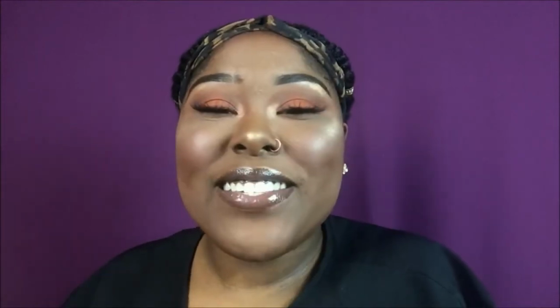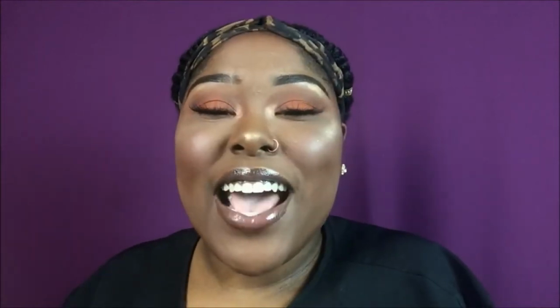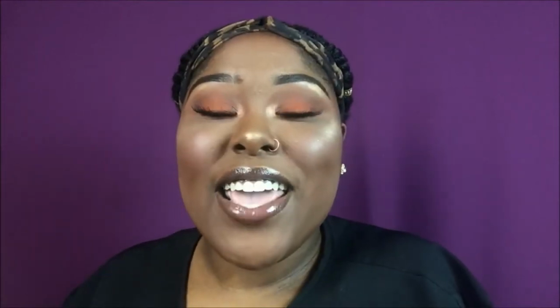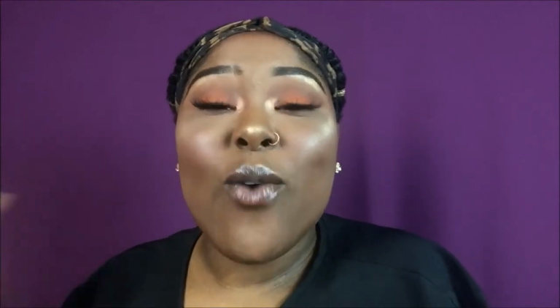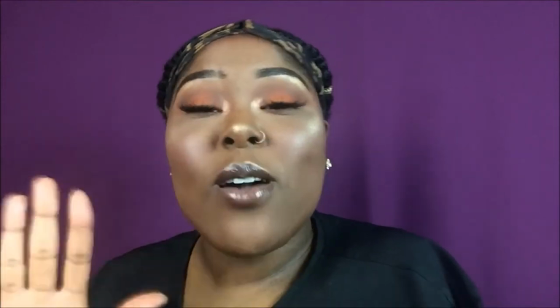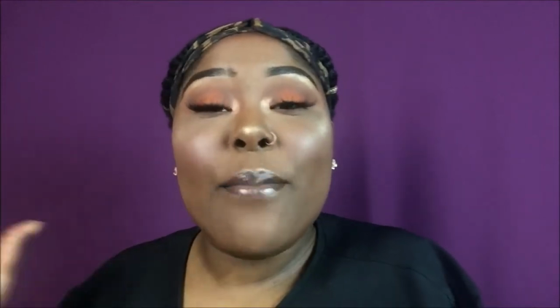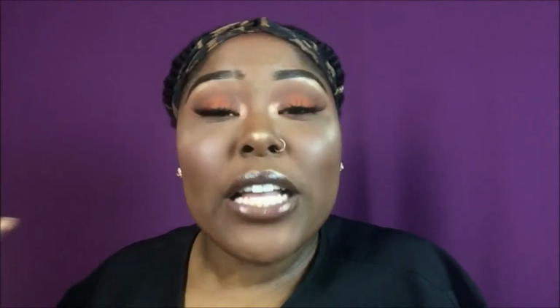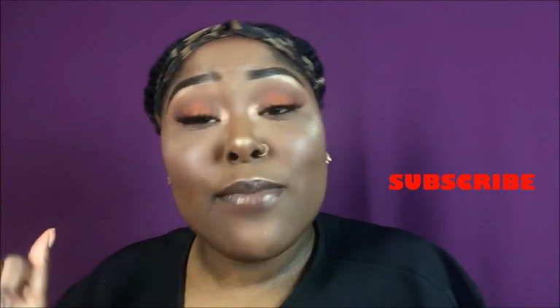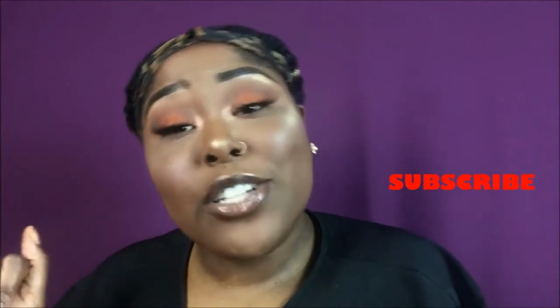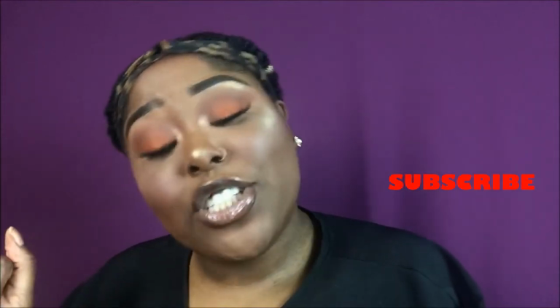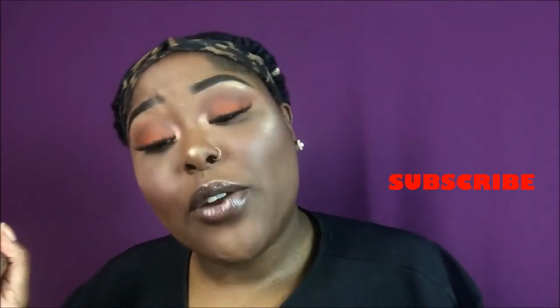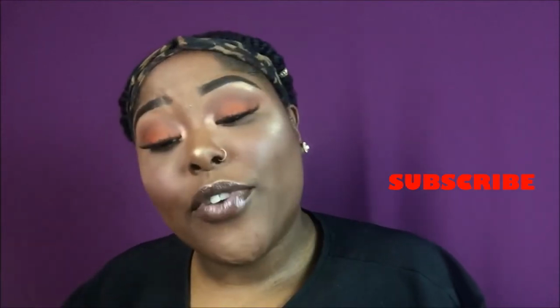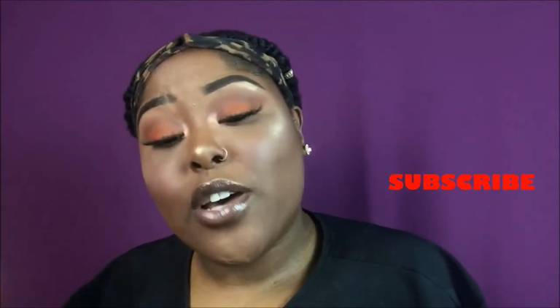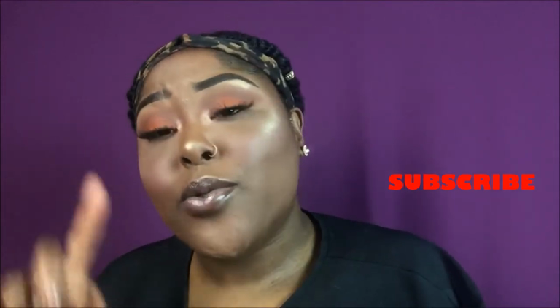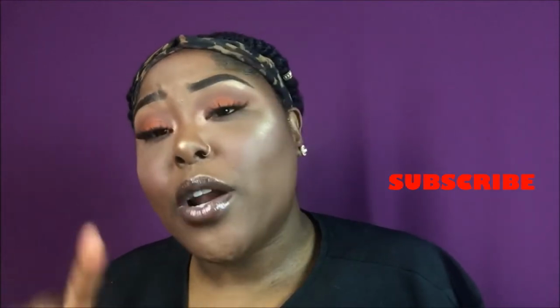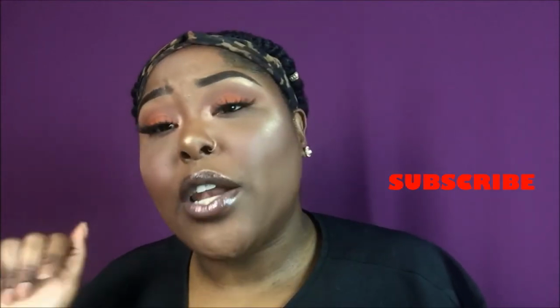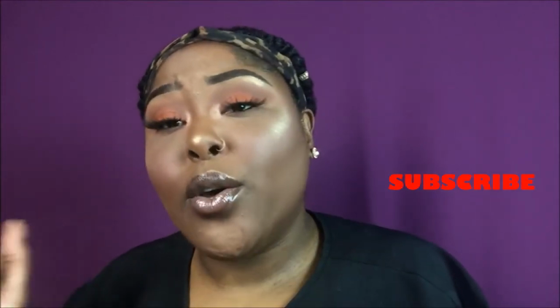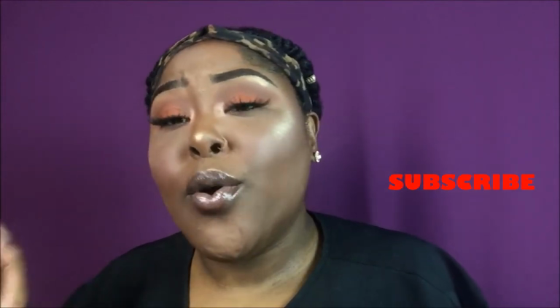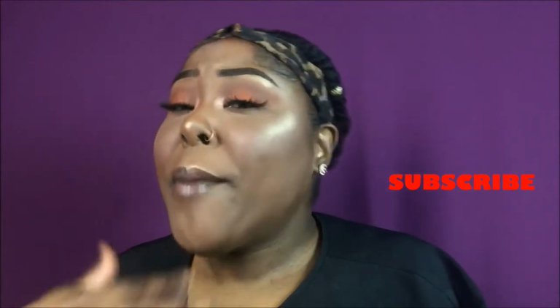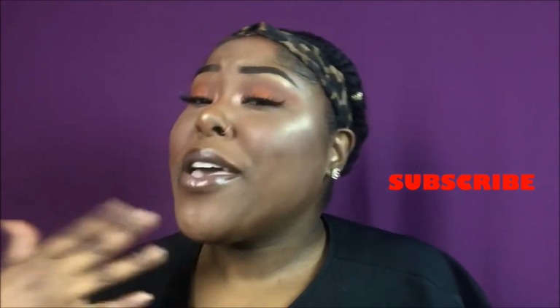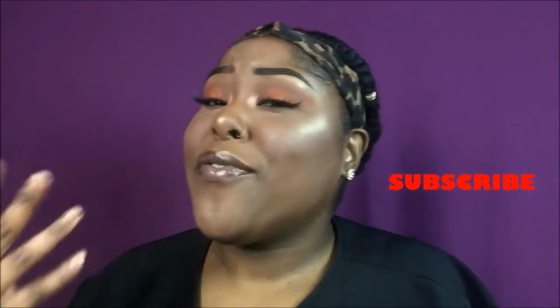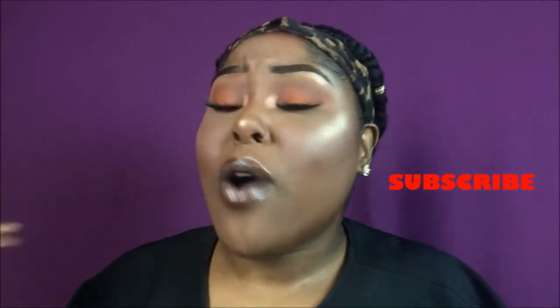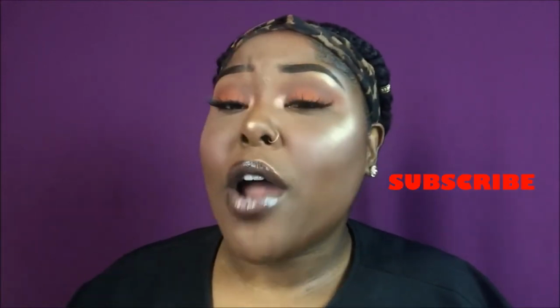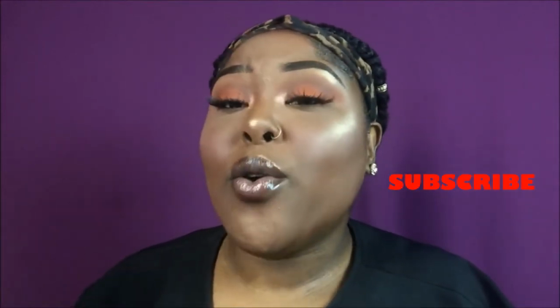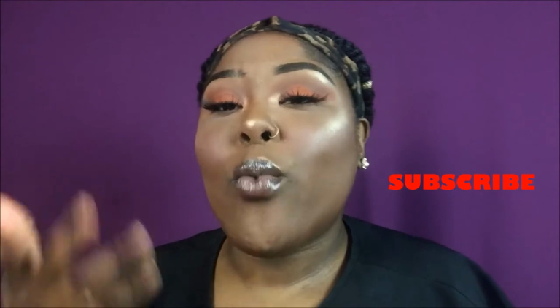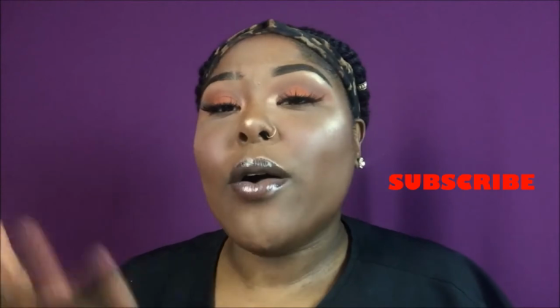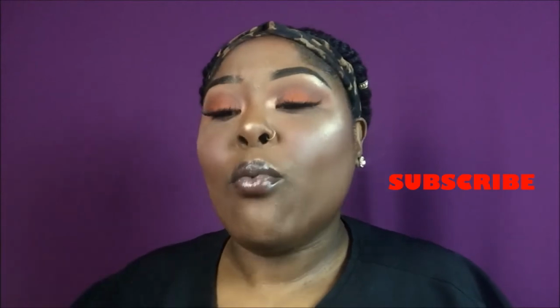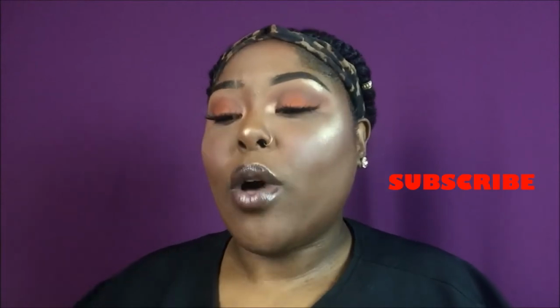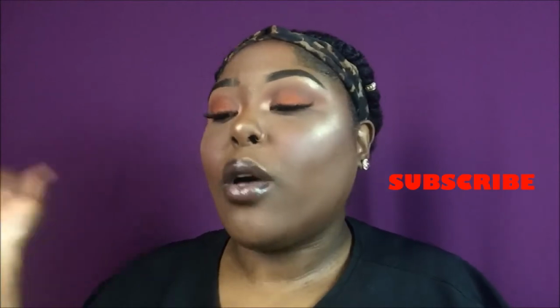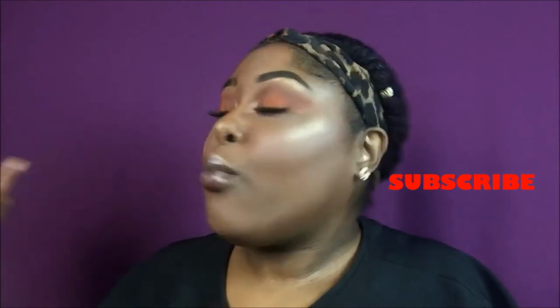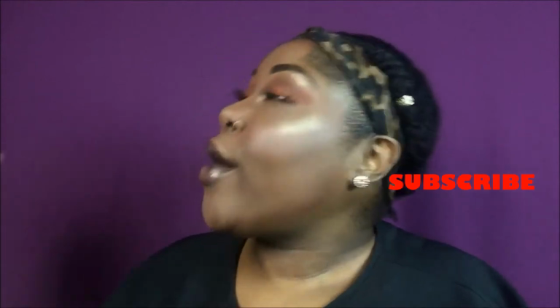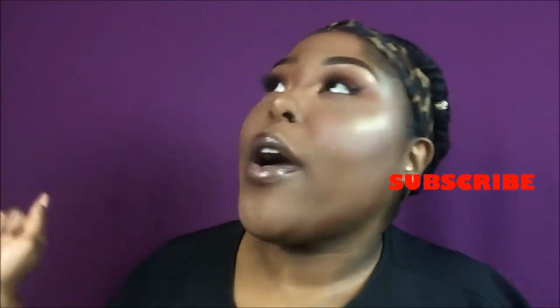MakeupSign here! Welcome back to my channel for those who are not new. But if you are new, welcome!